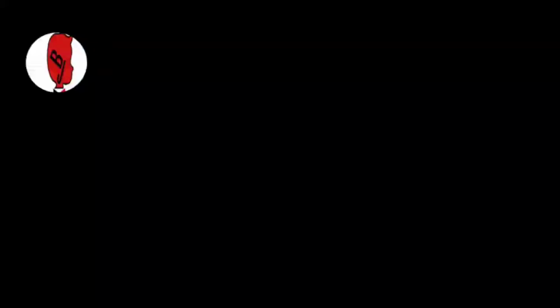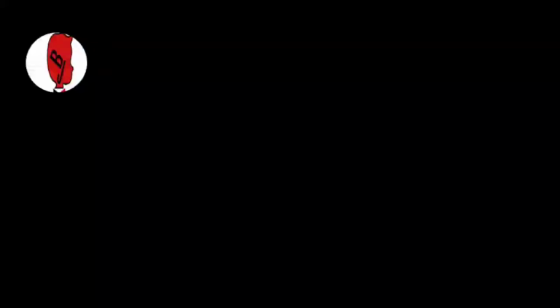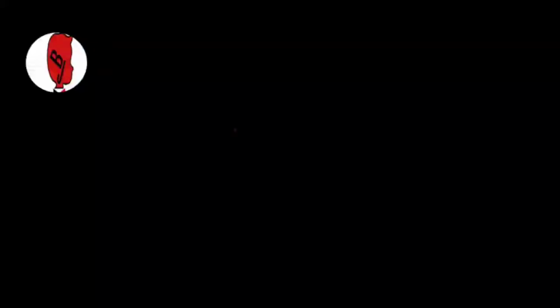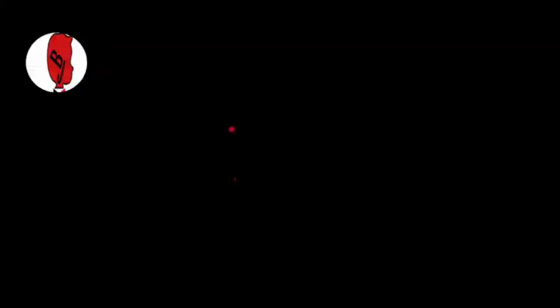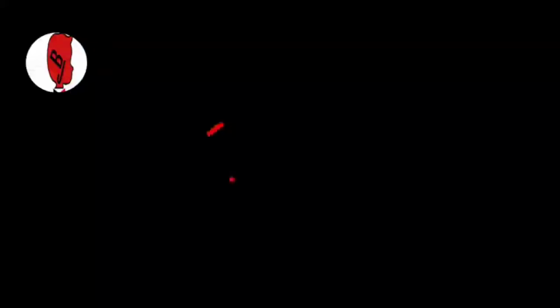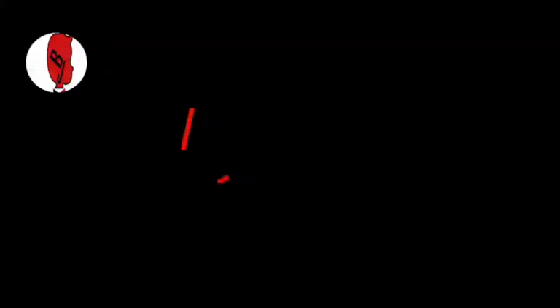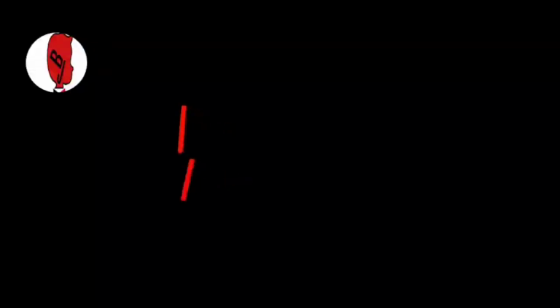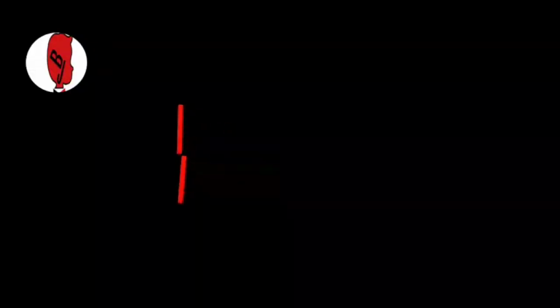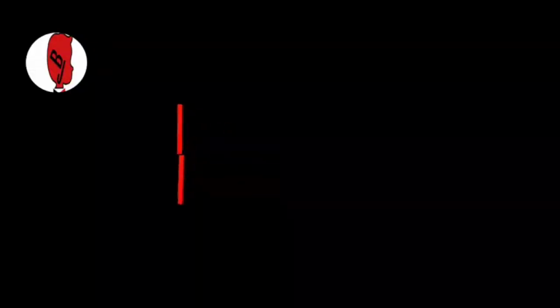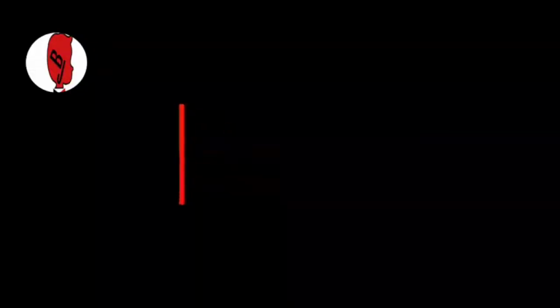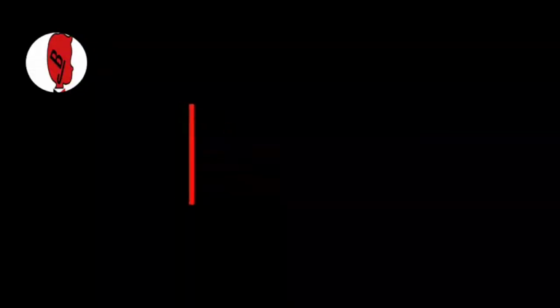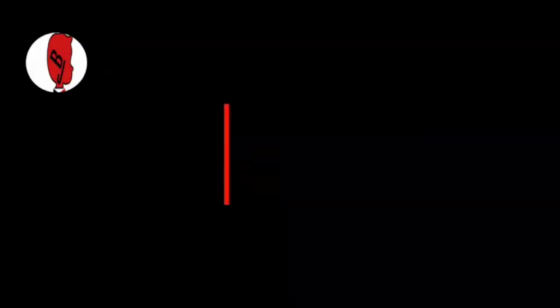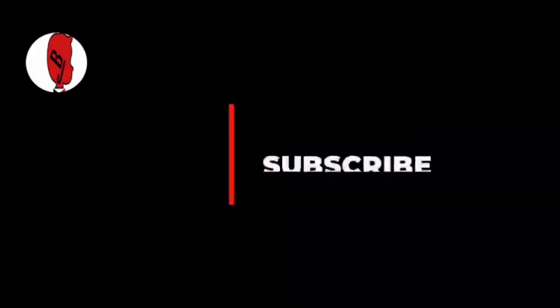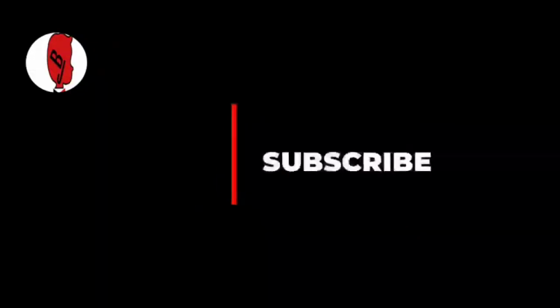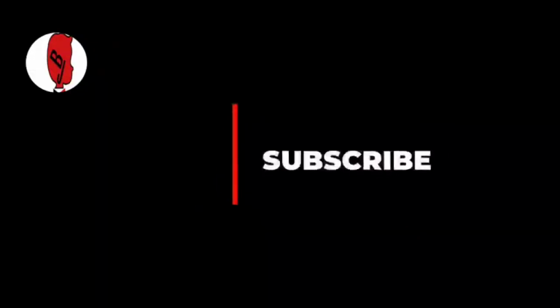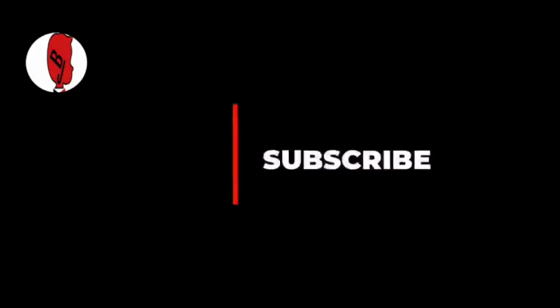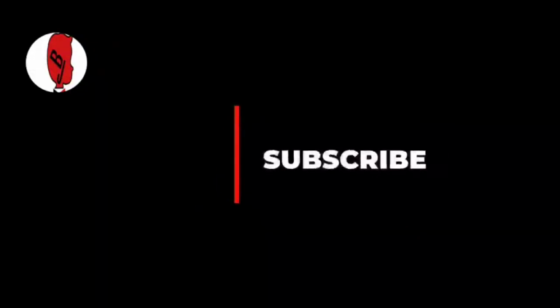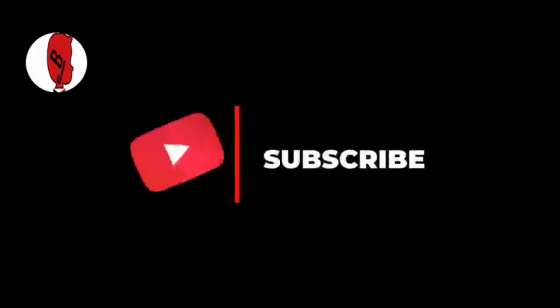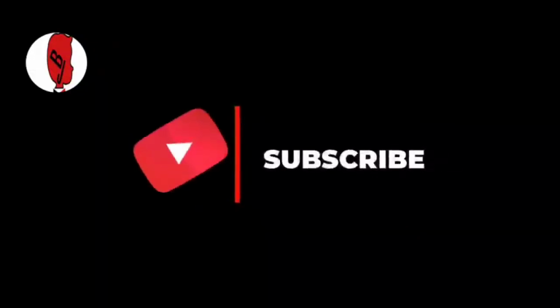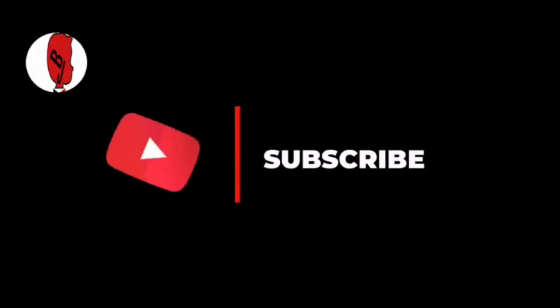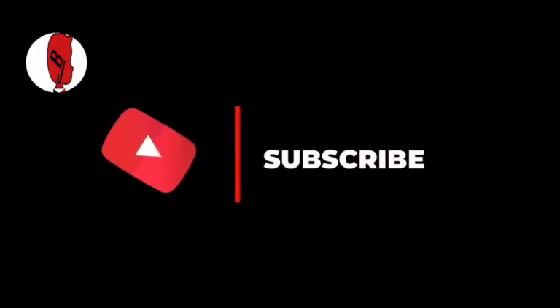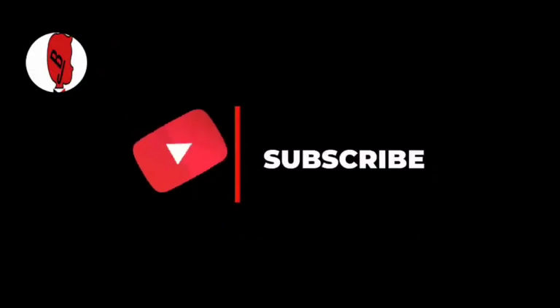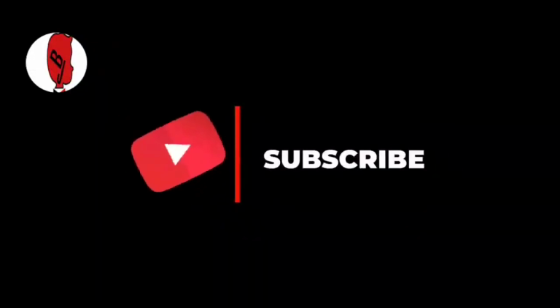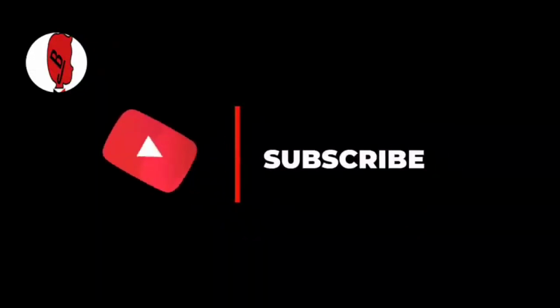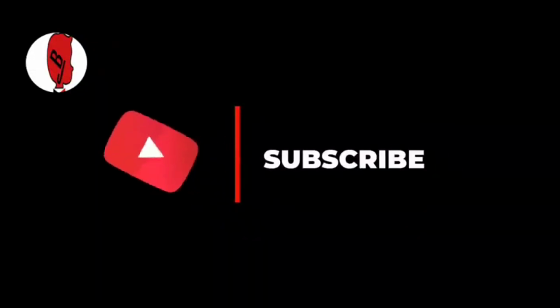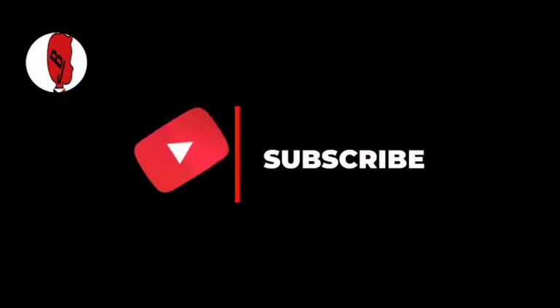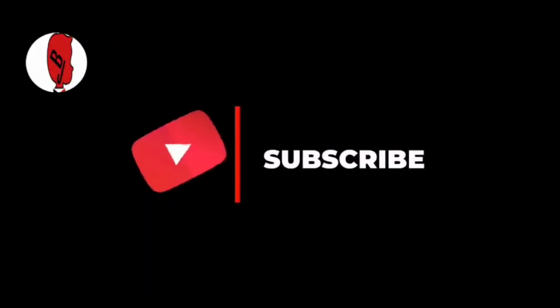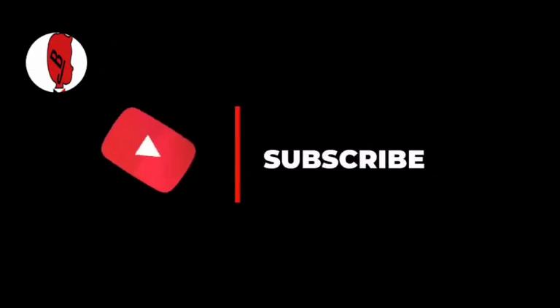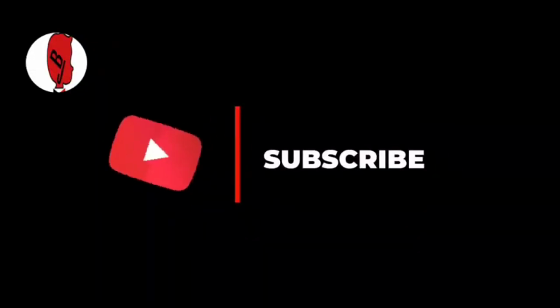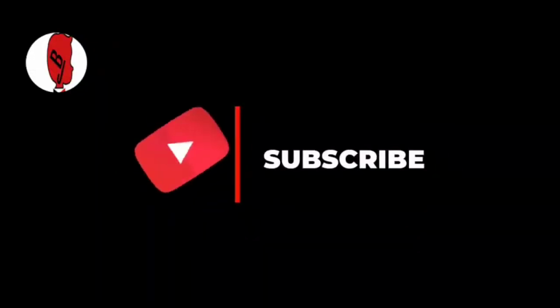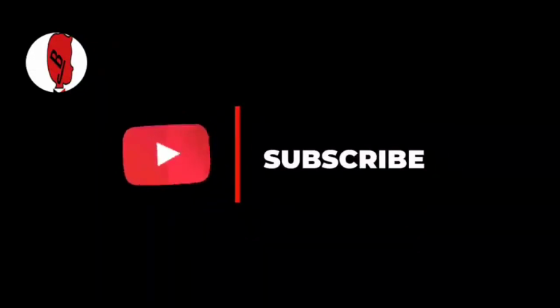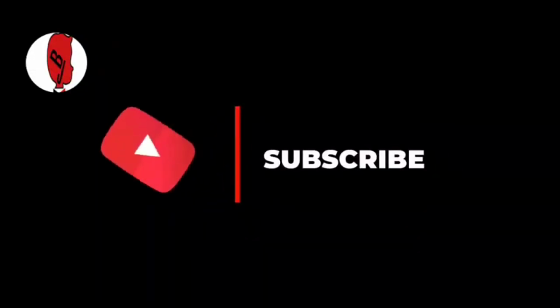Hello guys, like, subscribe and share. Thank you.